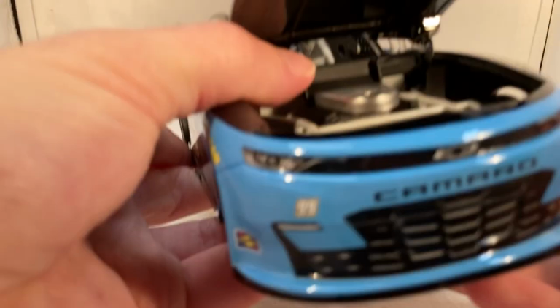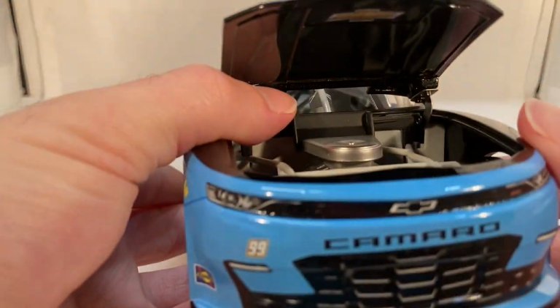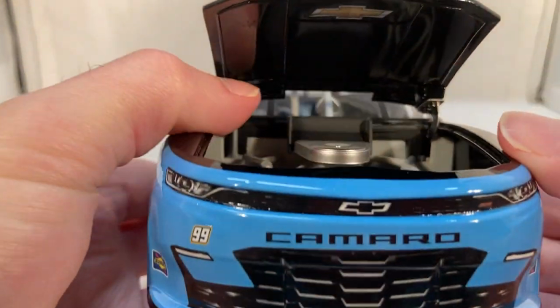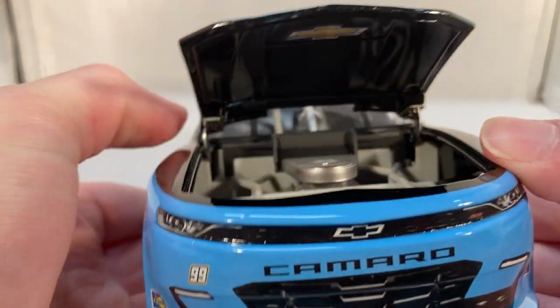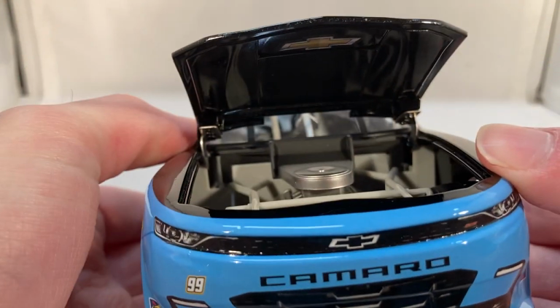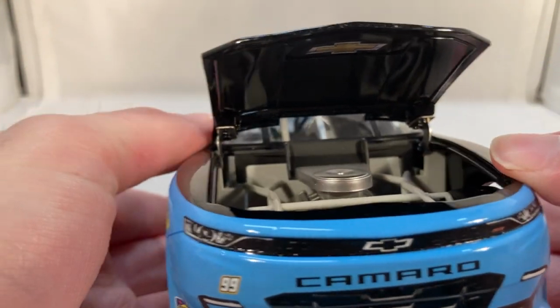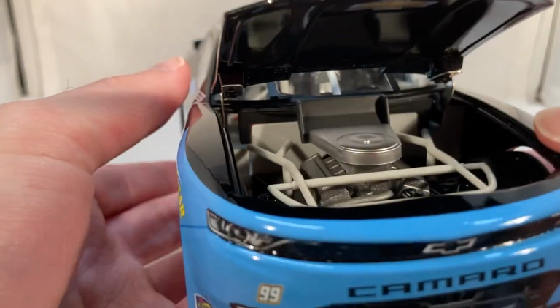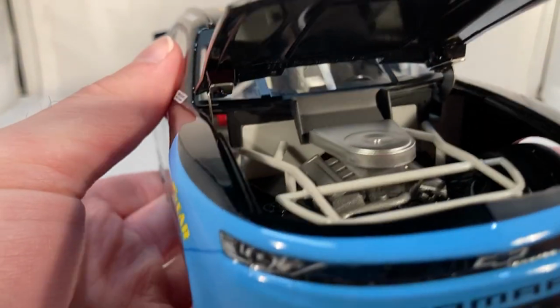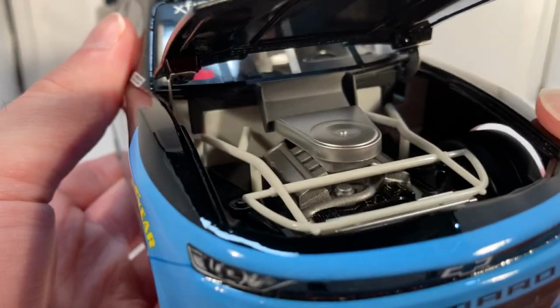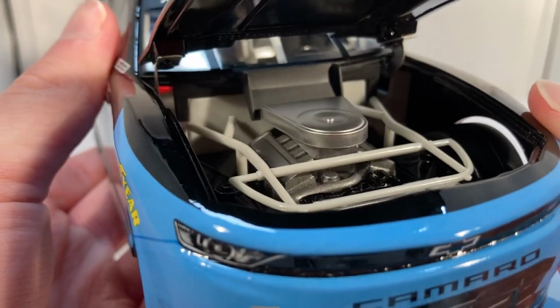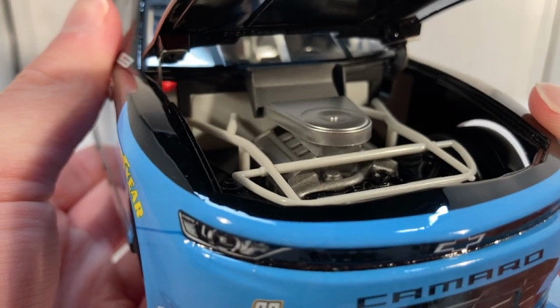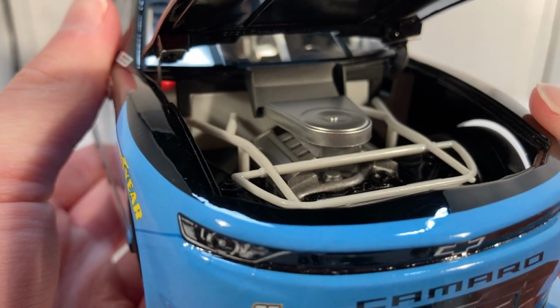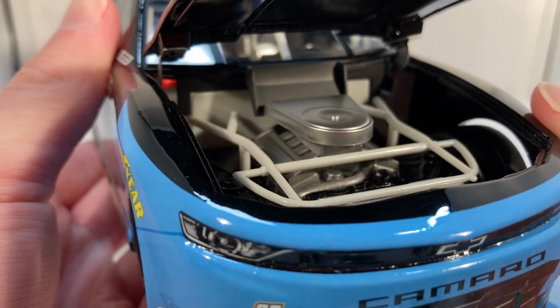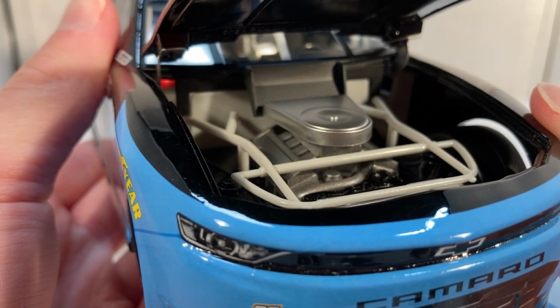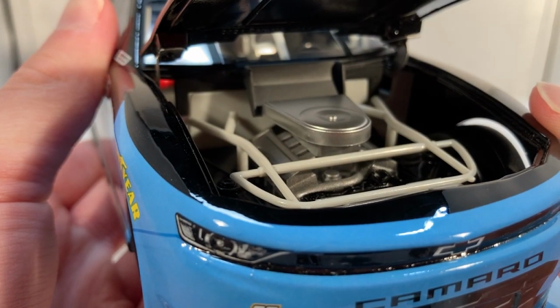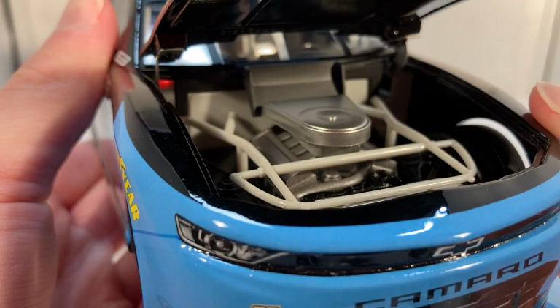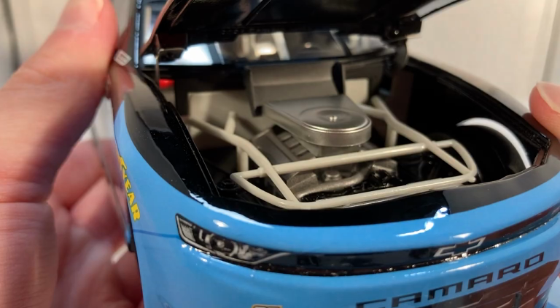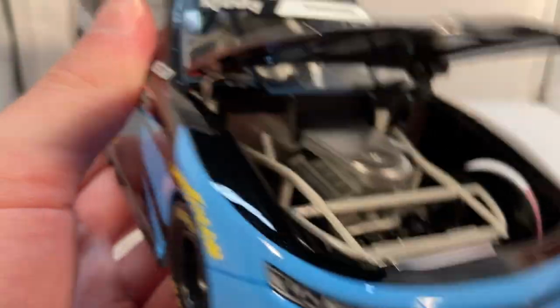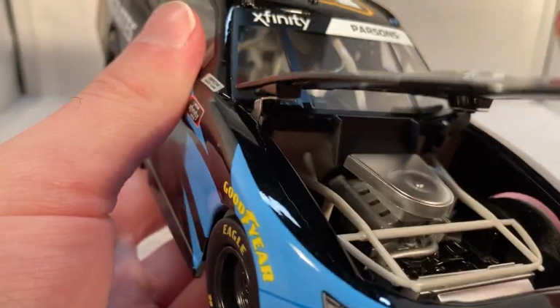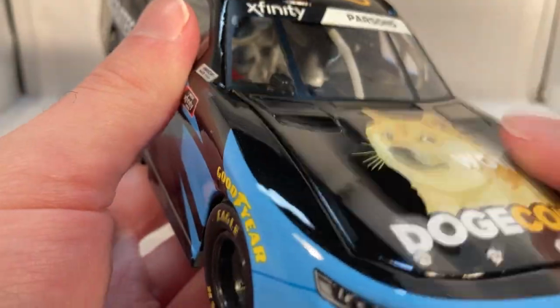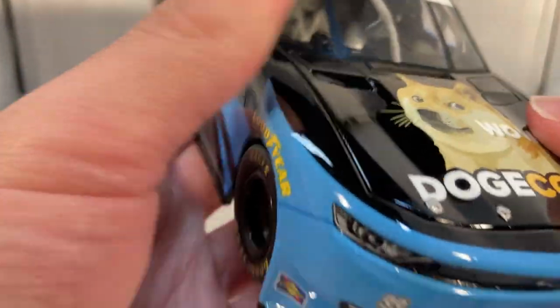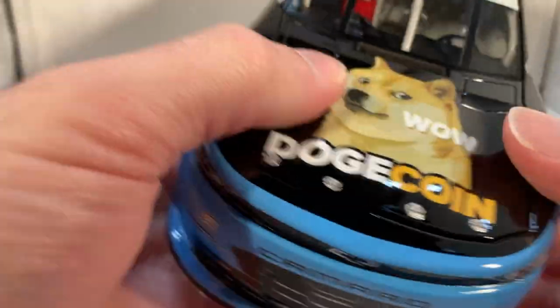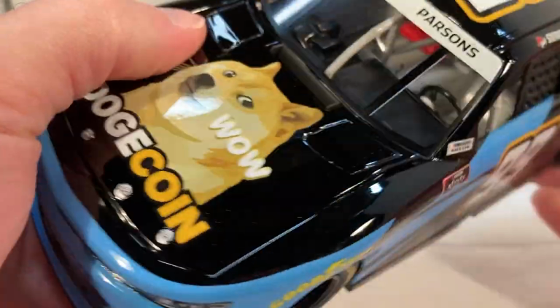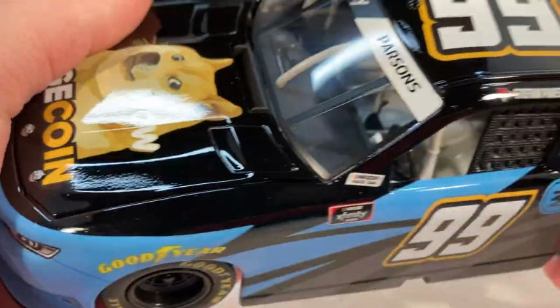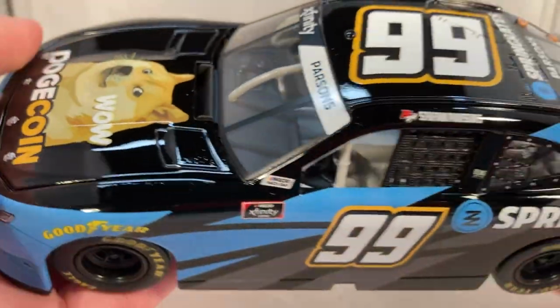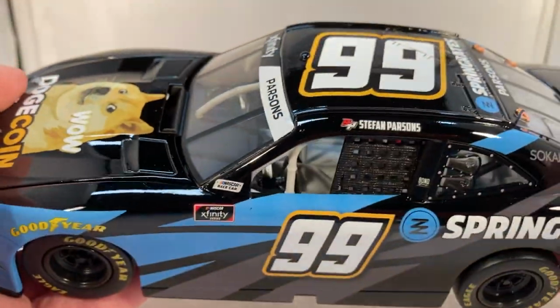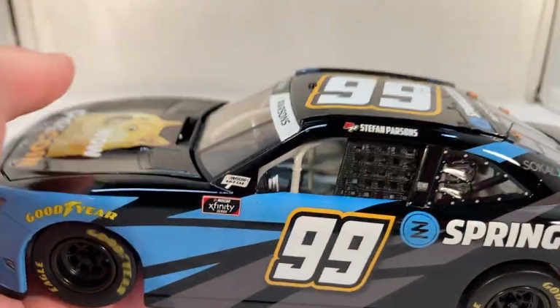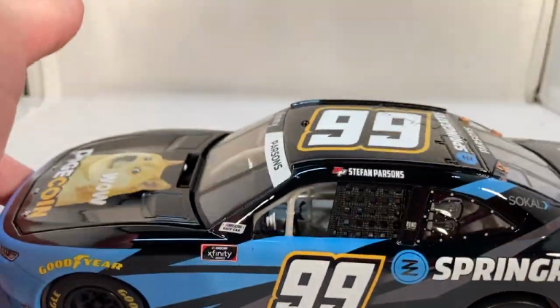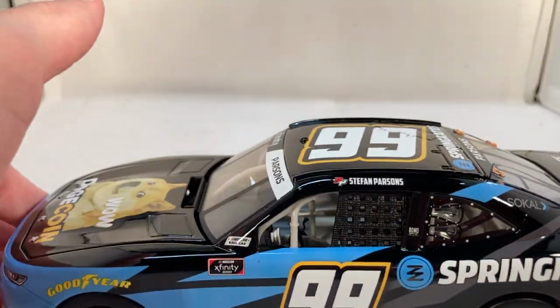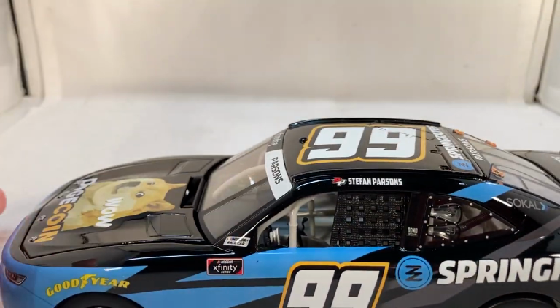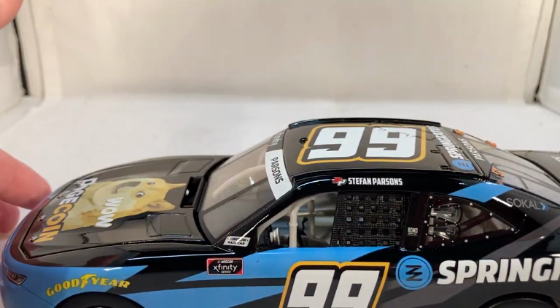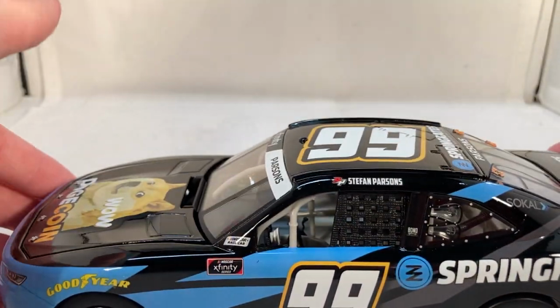You got the same stuff down the other side. Take a look under the hood — got a Chevy bow tie under there, there's the engine detail if you want to see that. Obviously no deck lid or roof flaps on these Xfinity bodies.